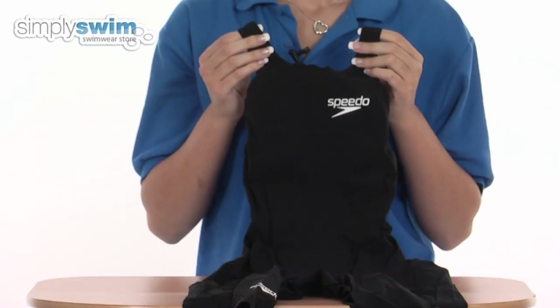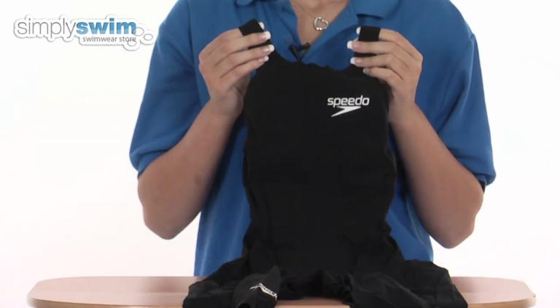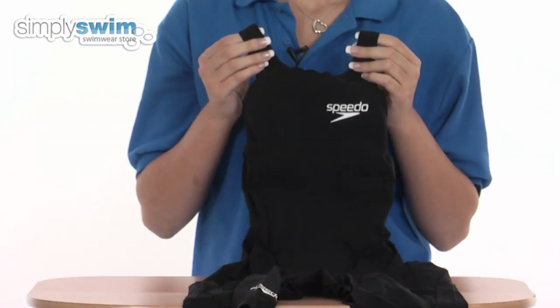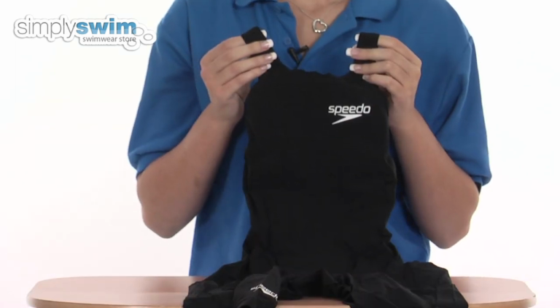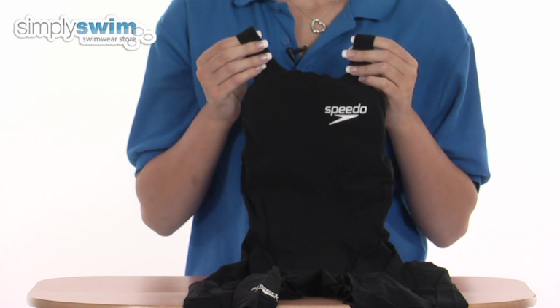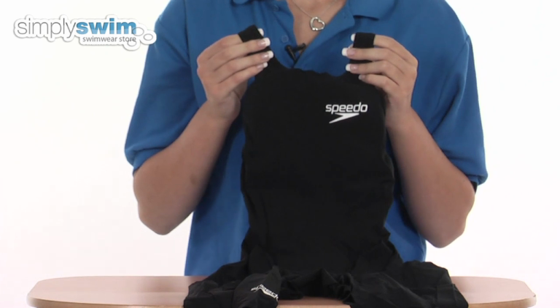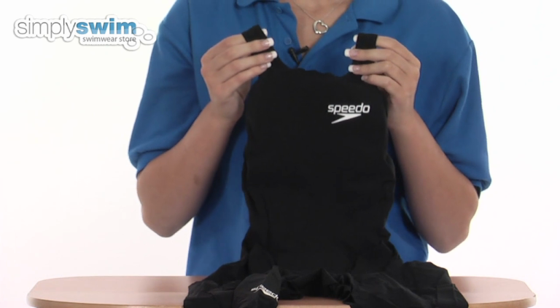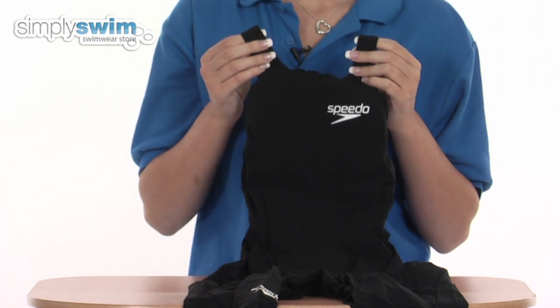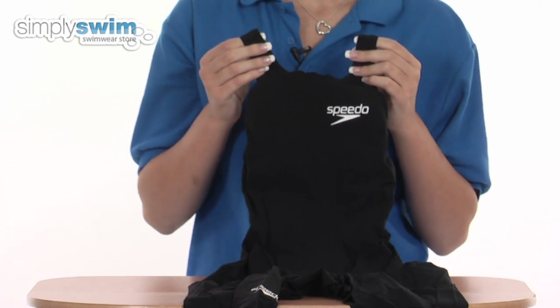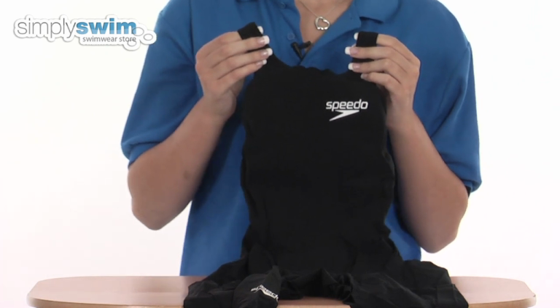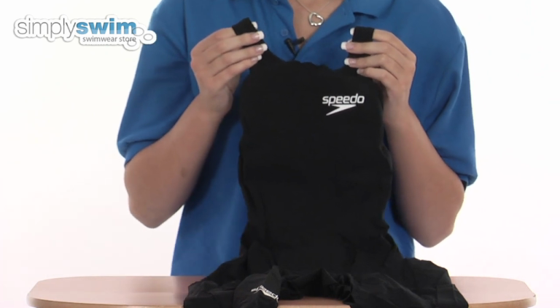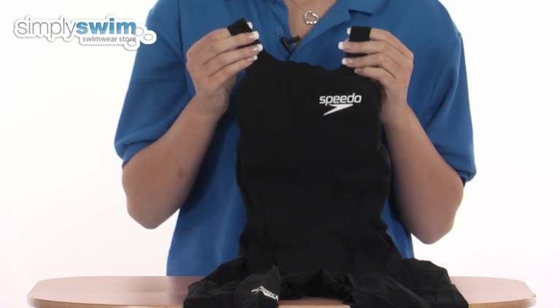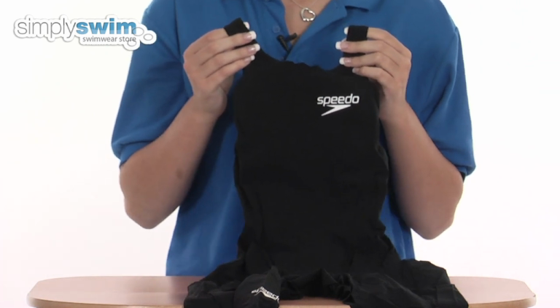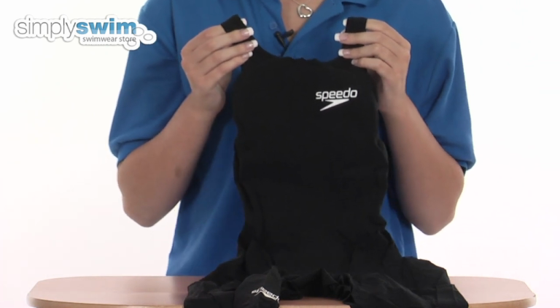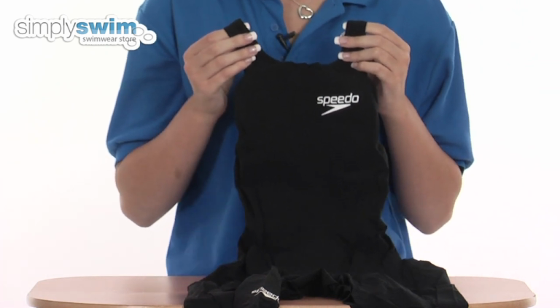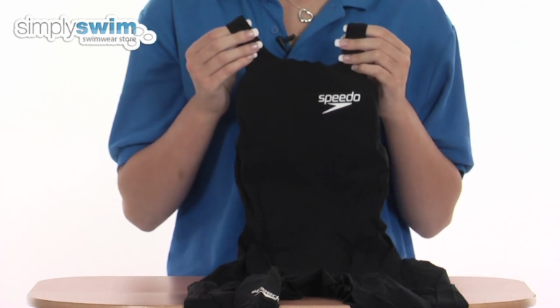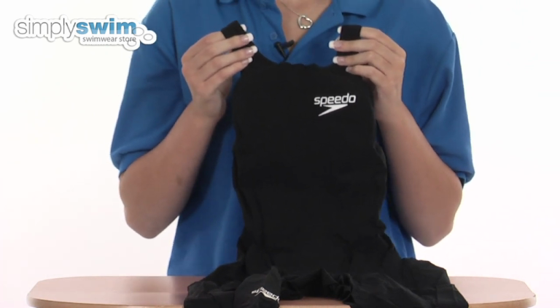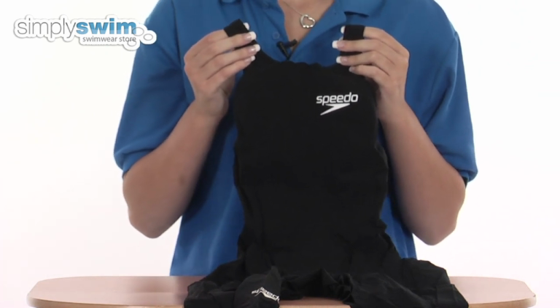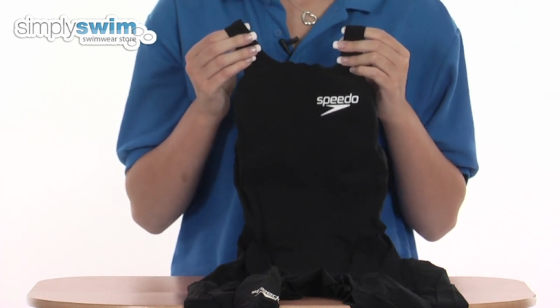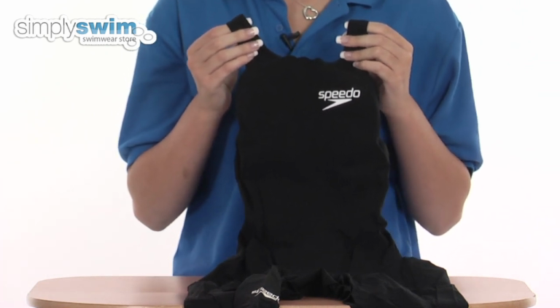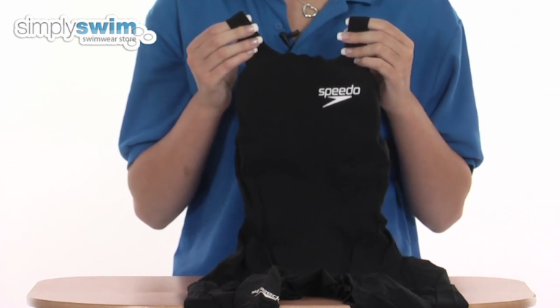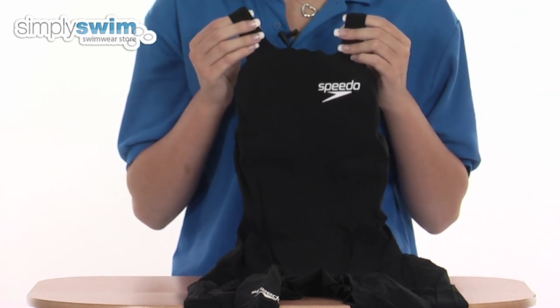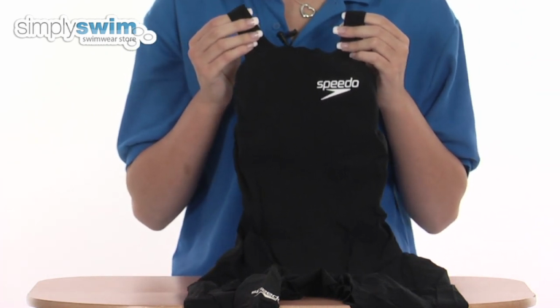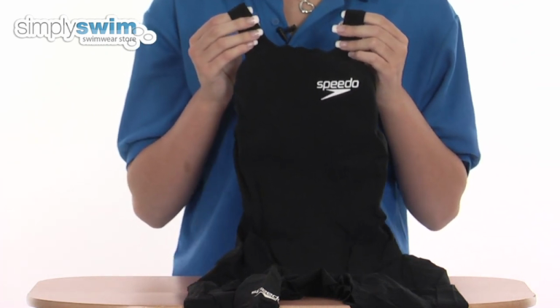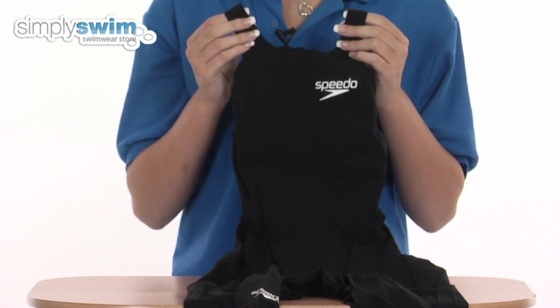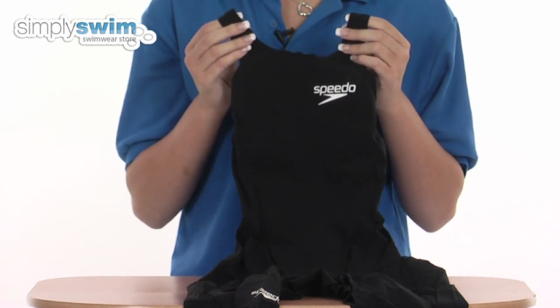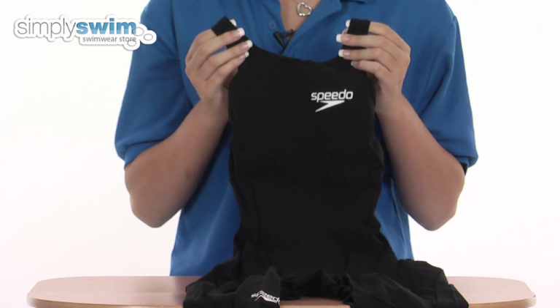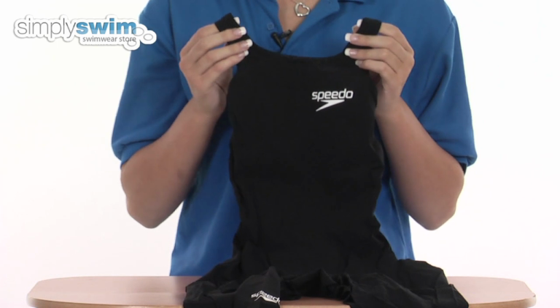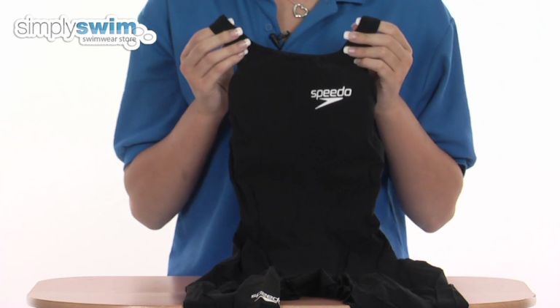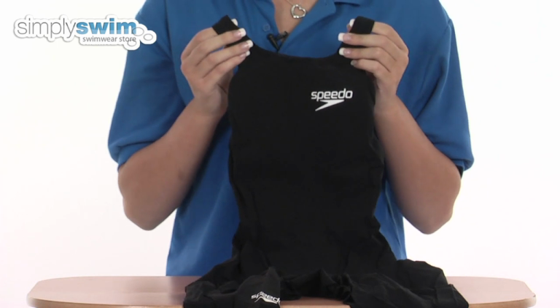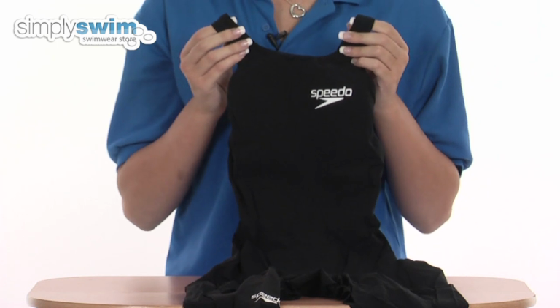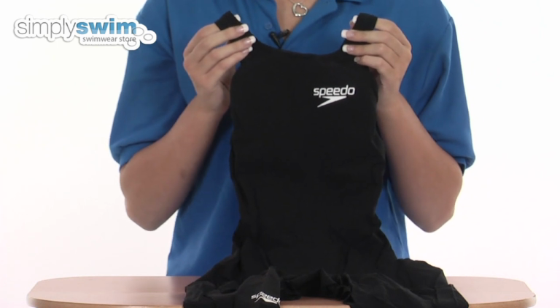This costume is designed for competition use and features a 3D three-piece pattern so it feels like a second skin when you wear it.